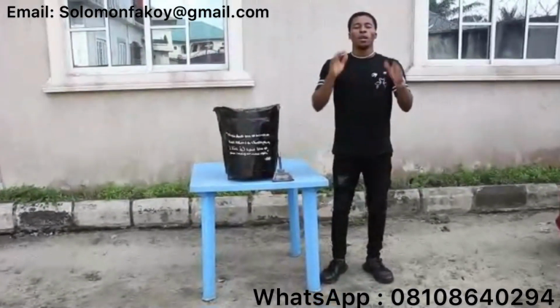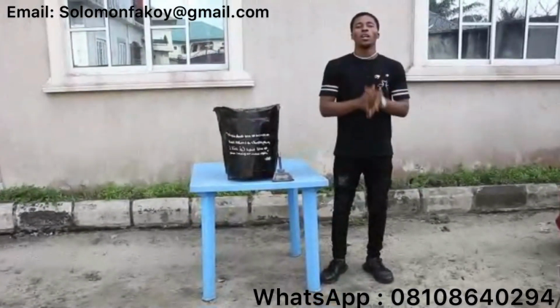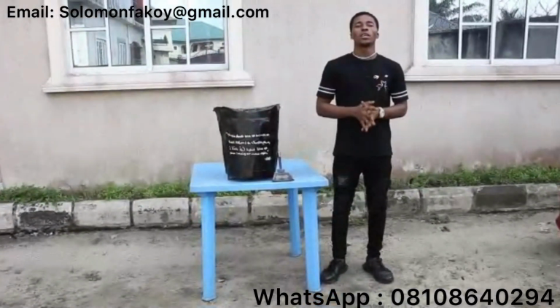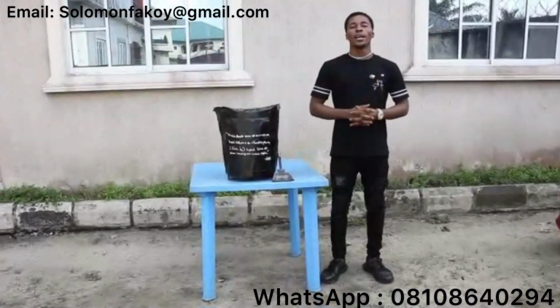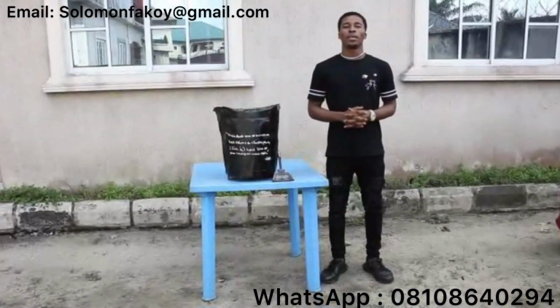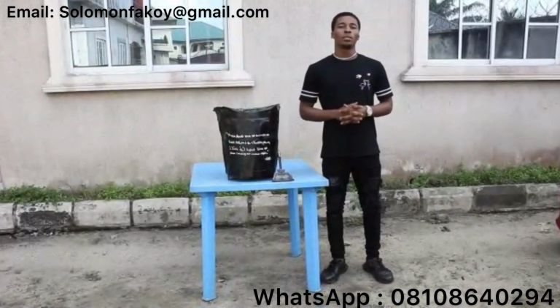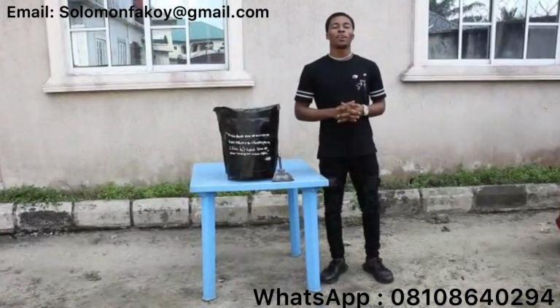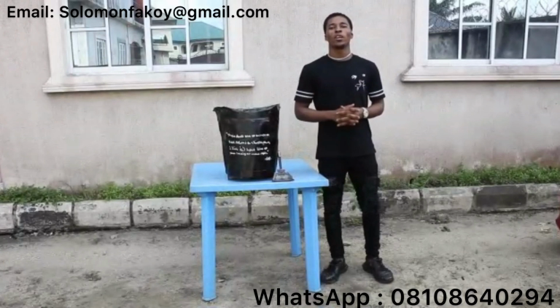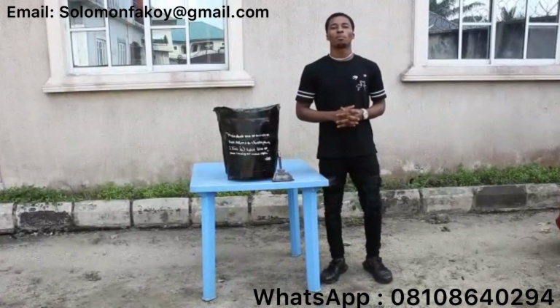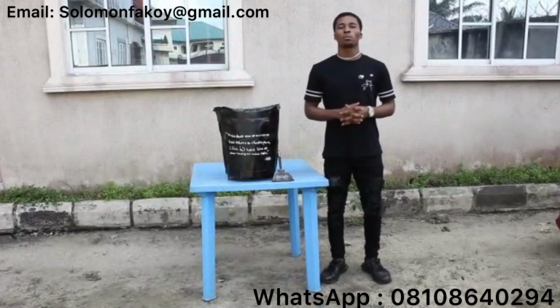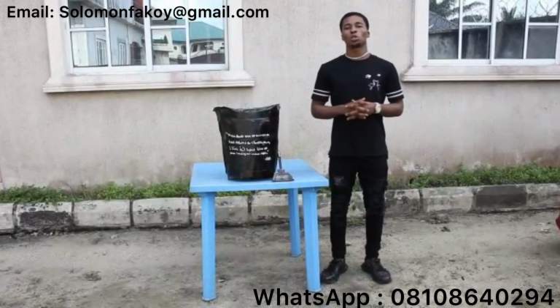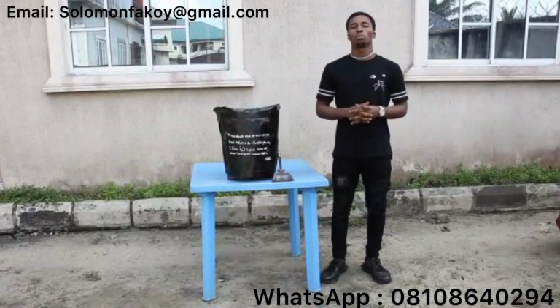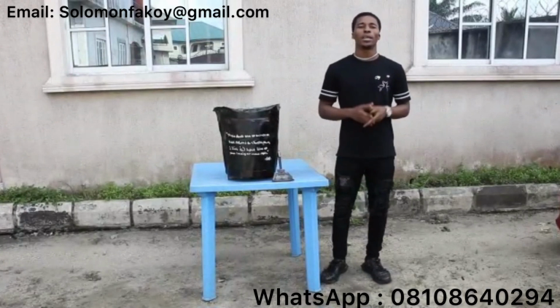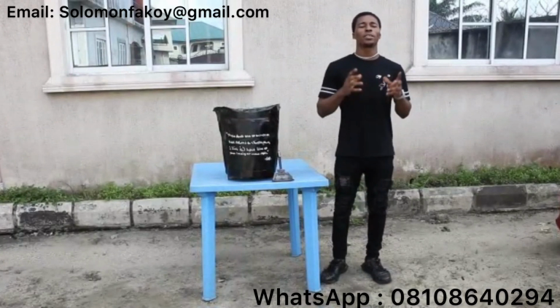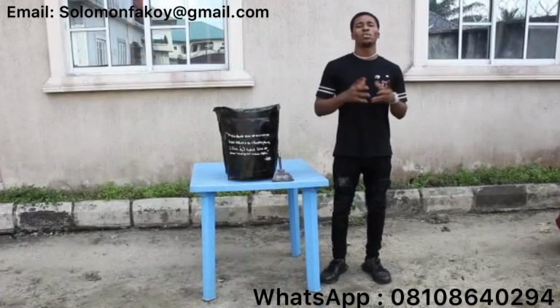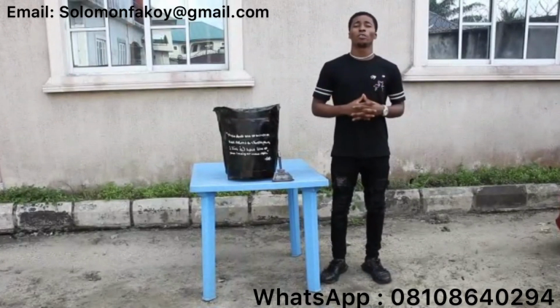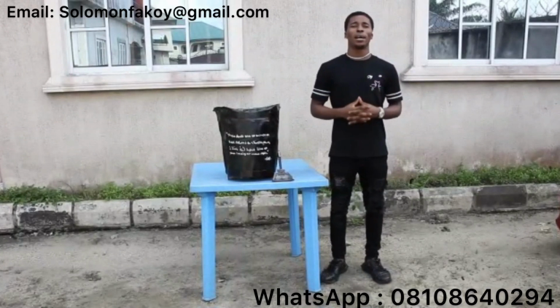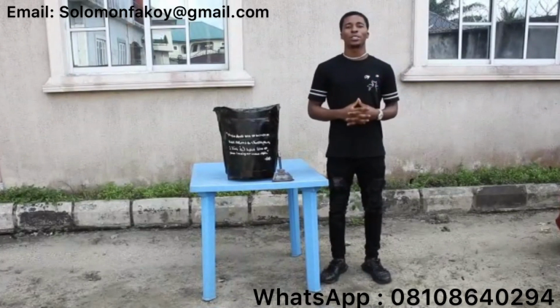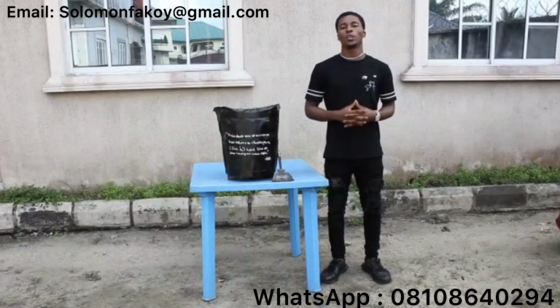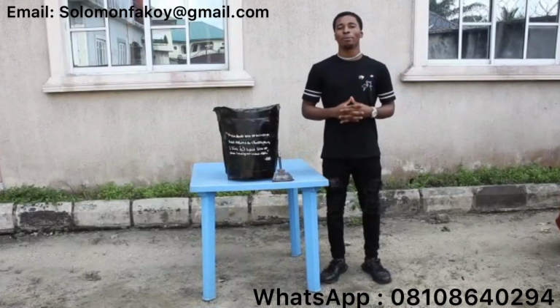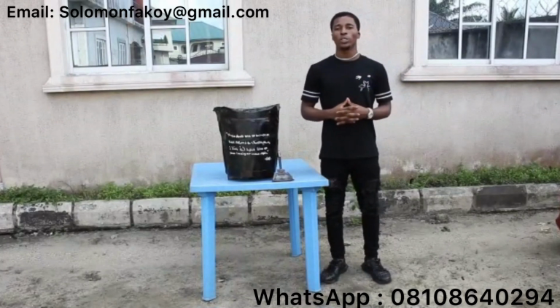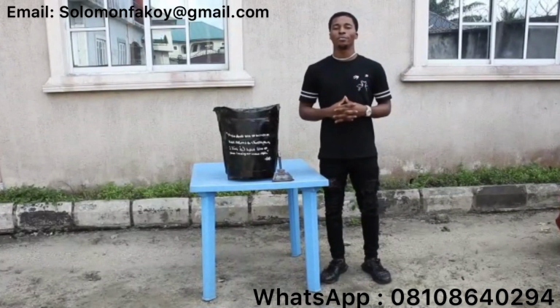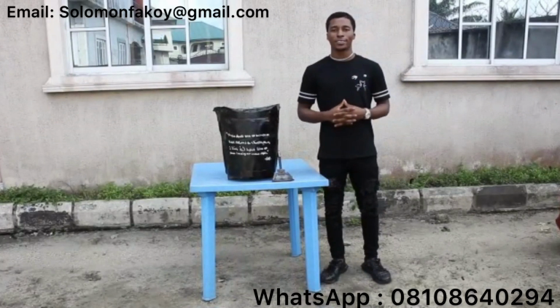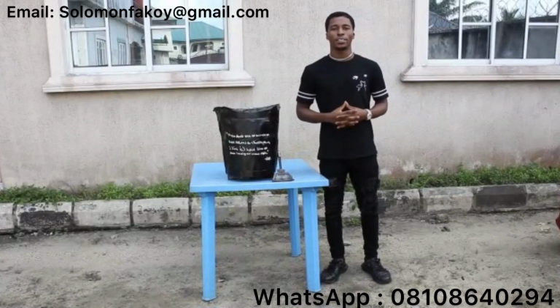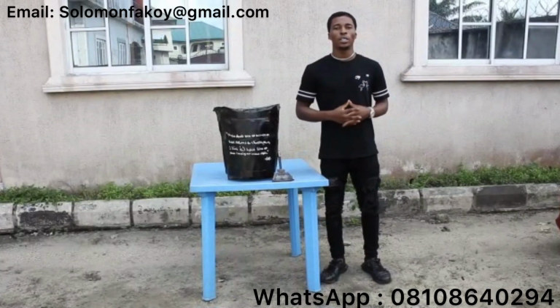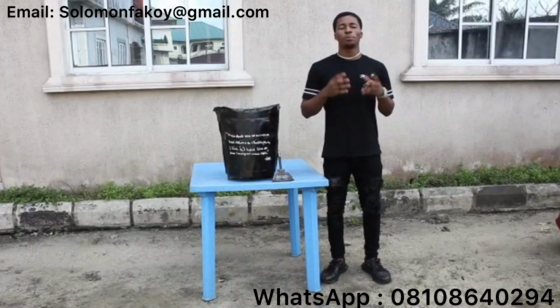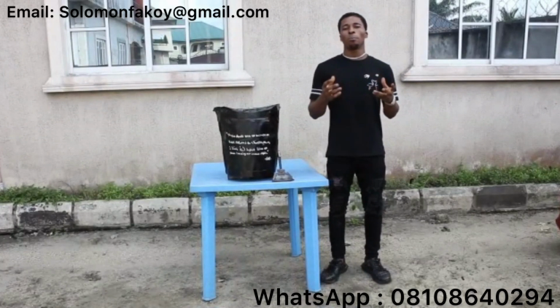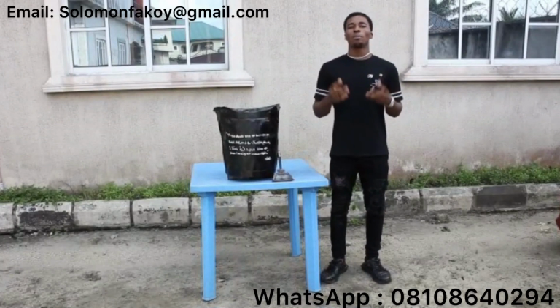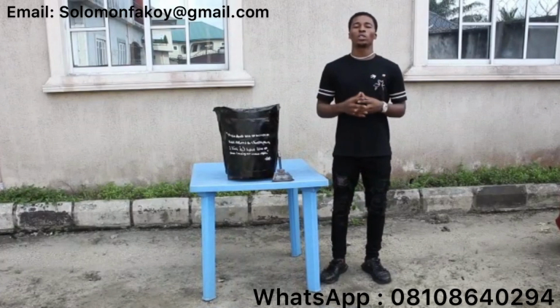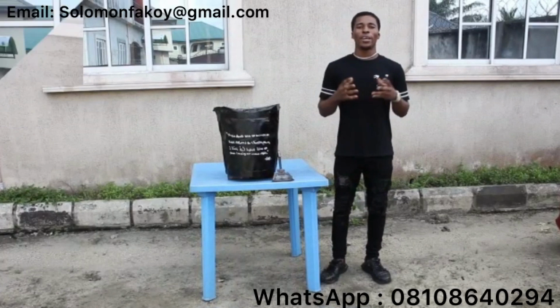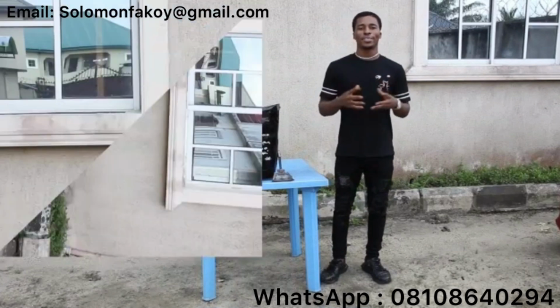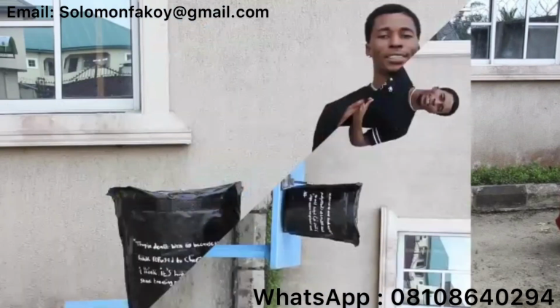Hello guys, my name is Fakuyo and welcome to Paul Solomon. I am a graduate of Olabisi Honobanjo University from the Department of Health Science.